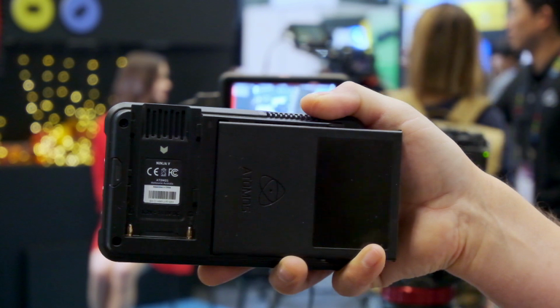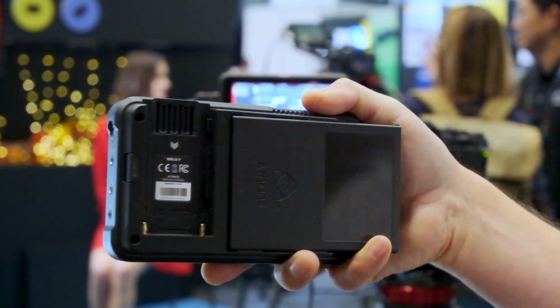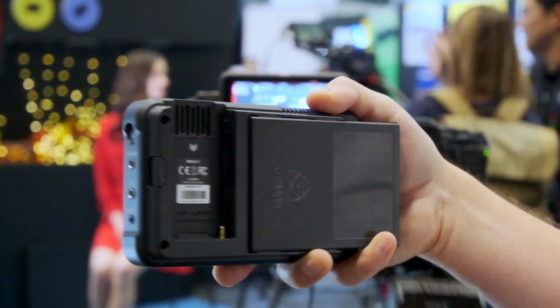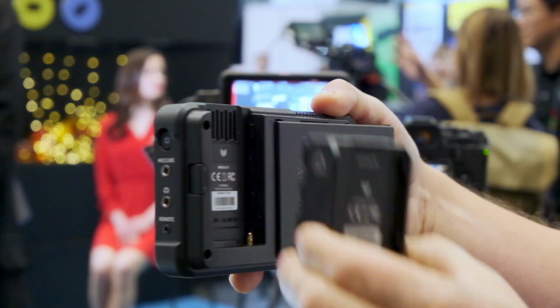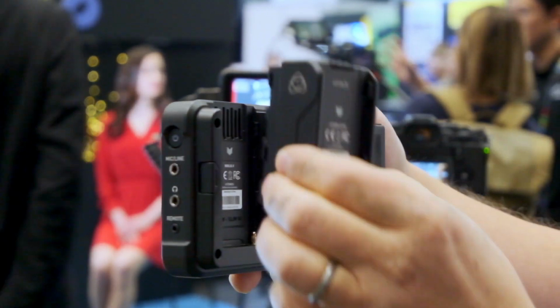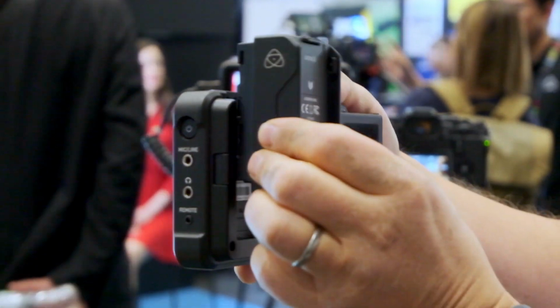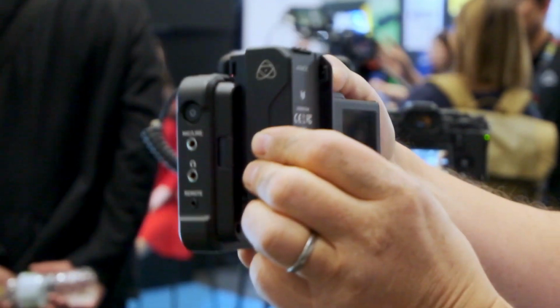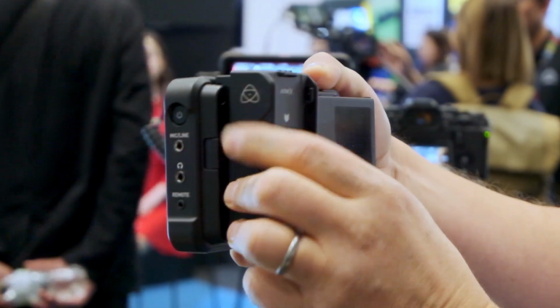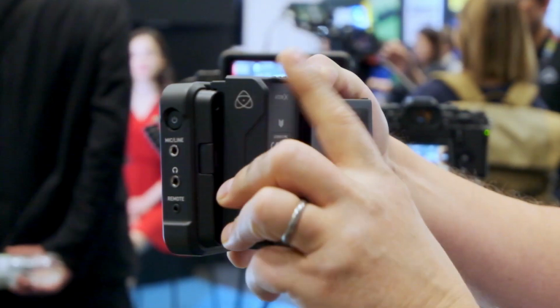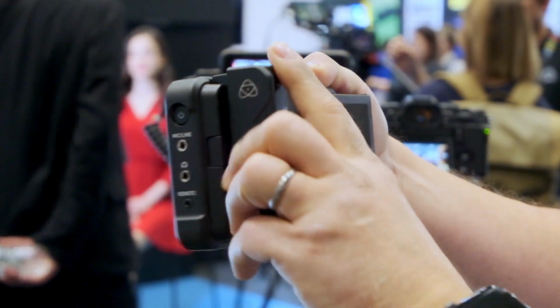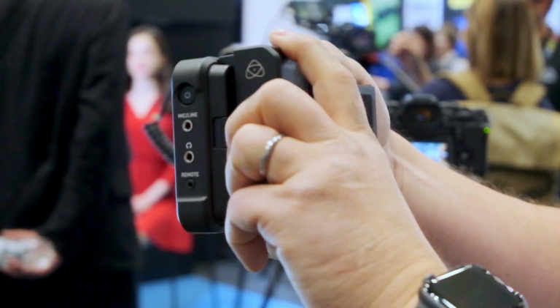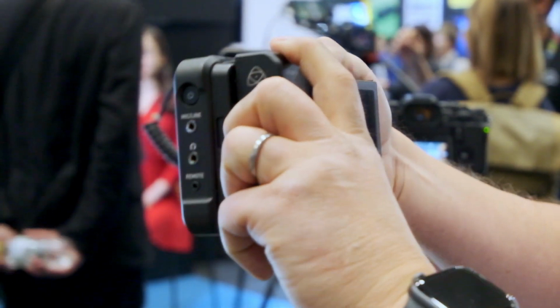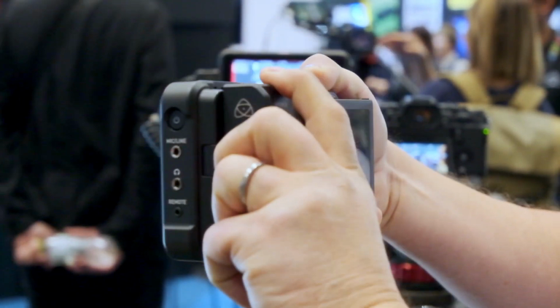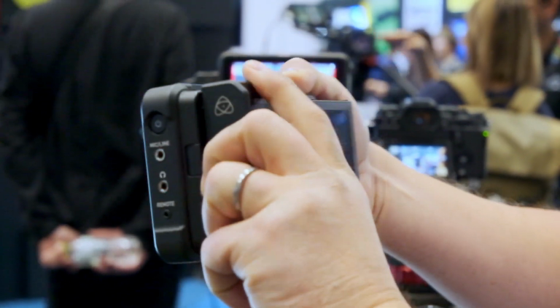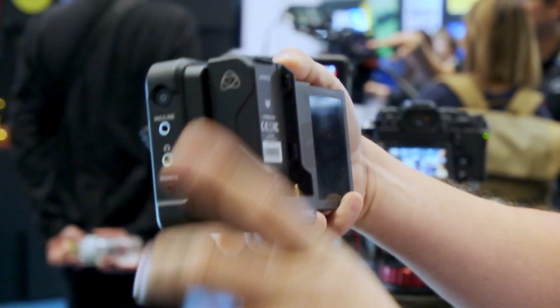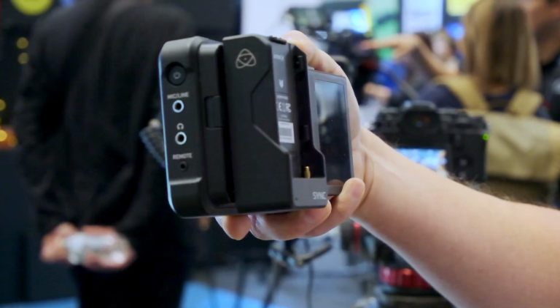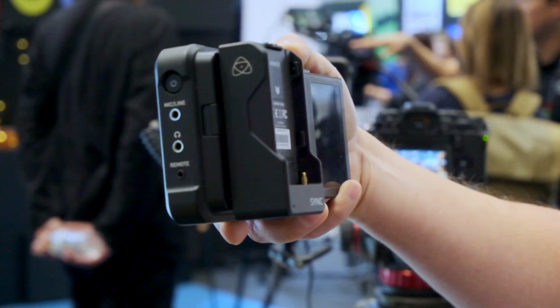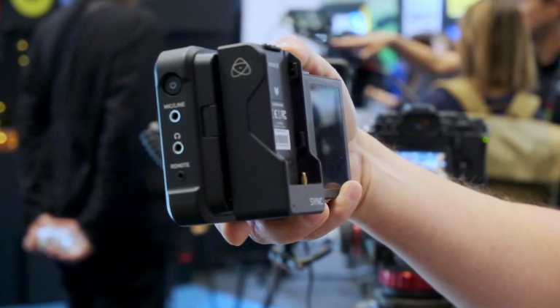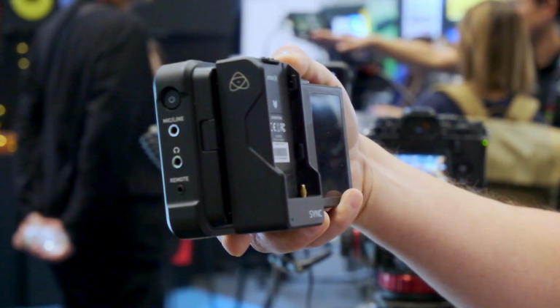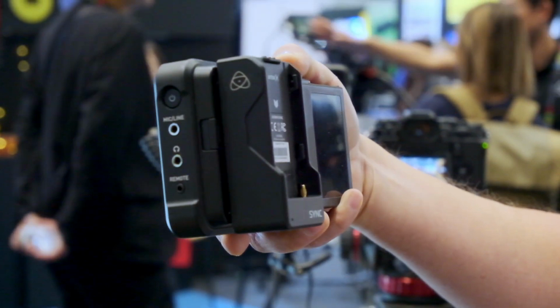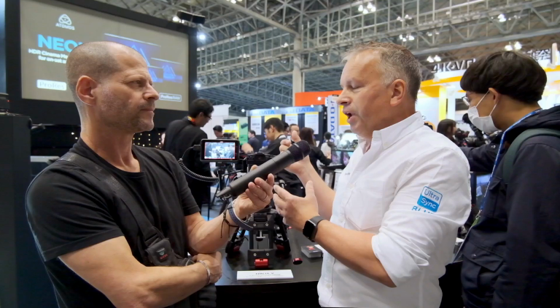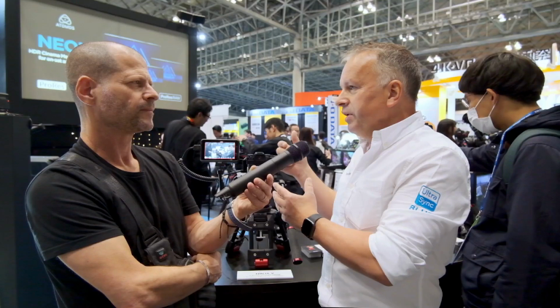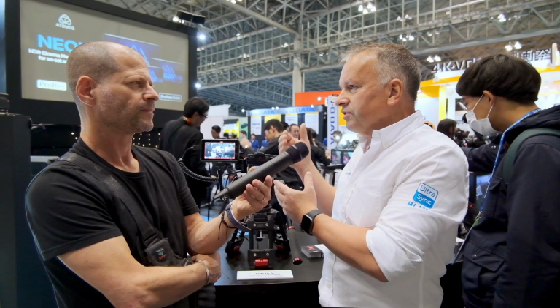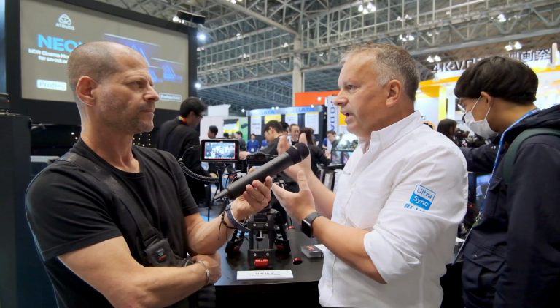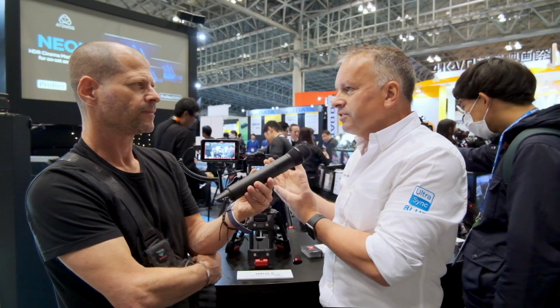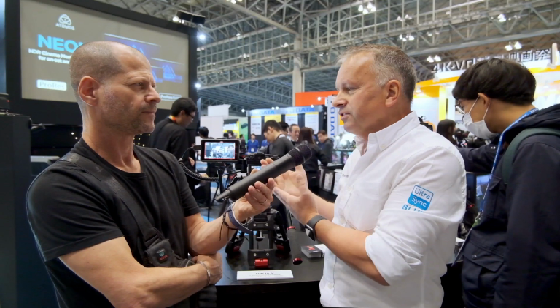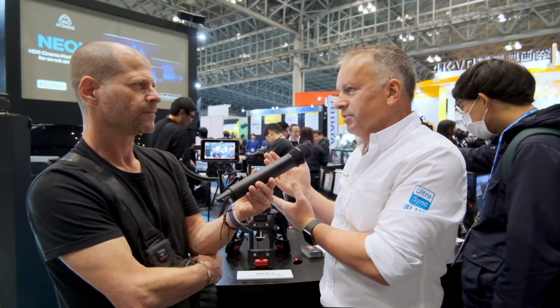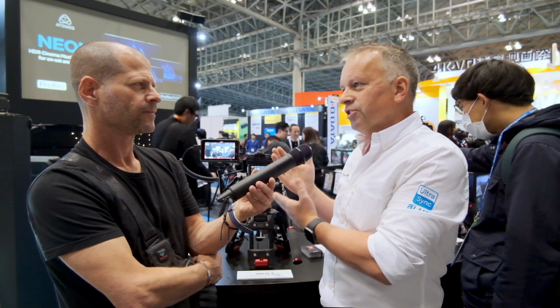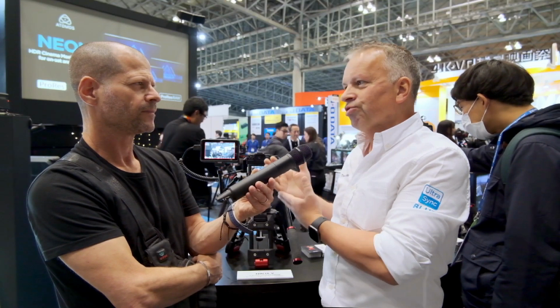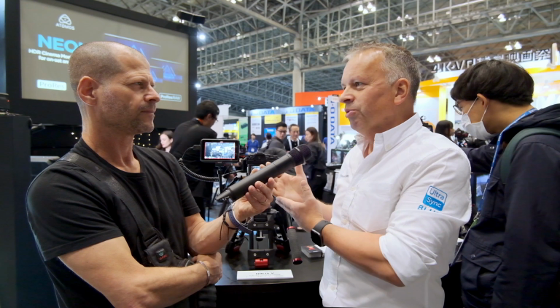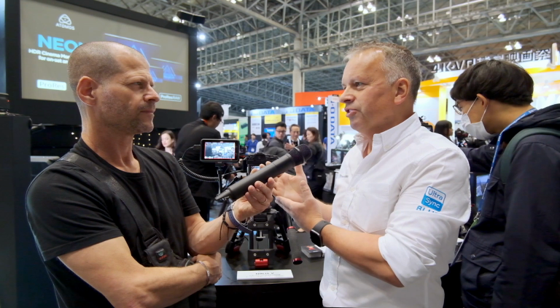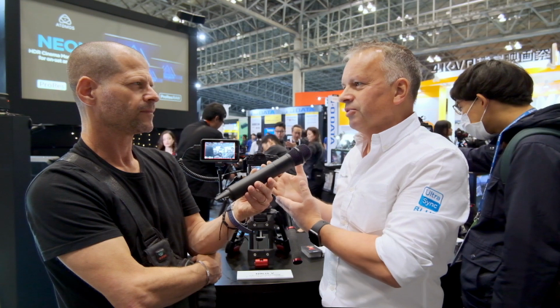On the back of the Ninja here, we've got the Atomex Sync module. It's not only a sync system, it's a control system.